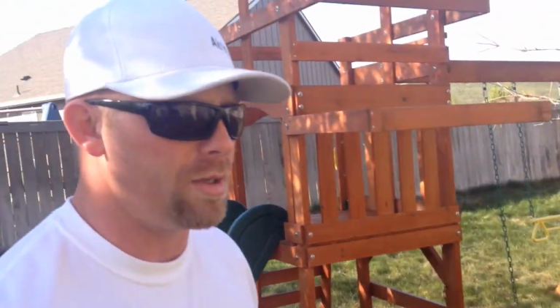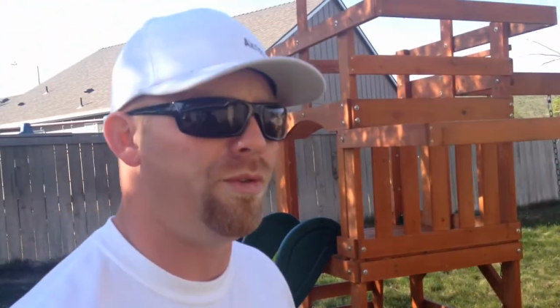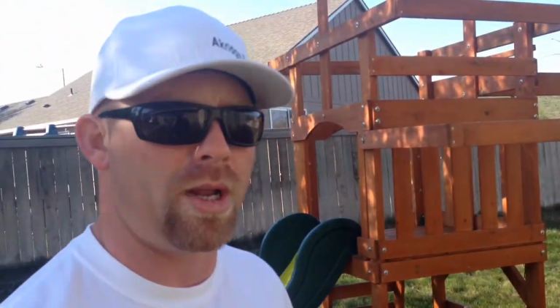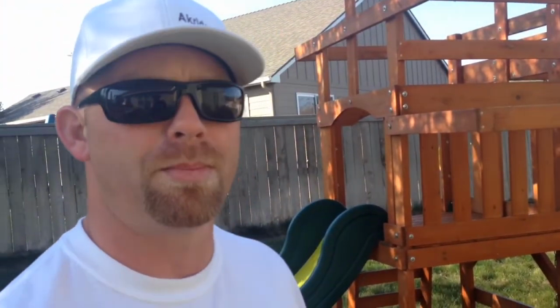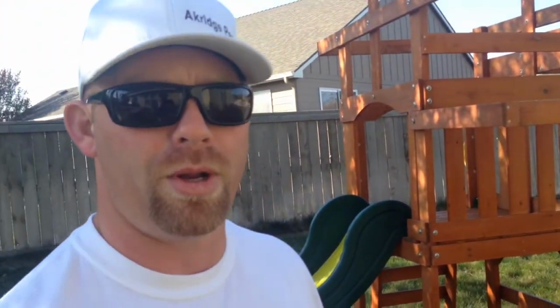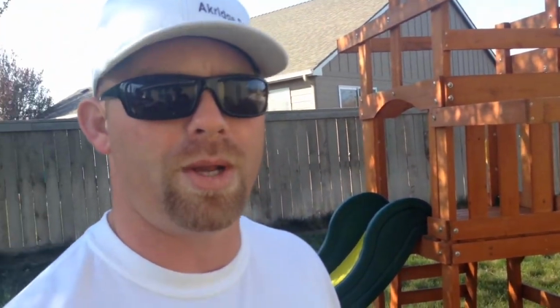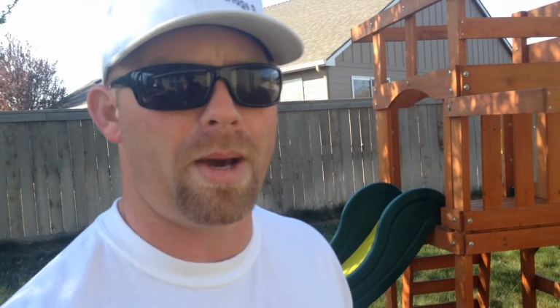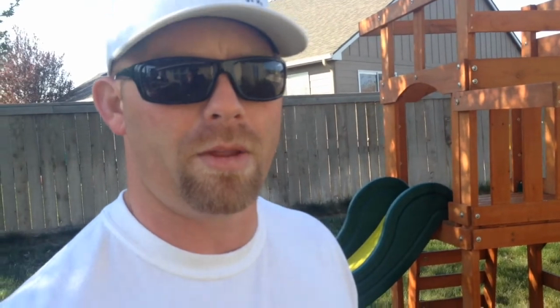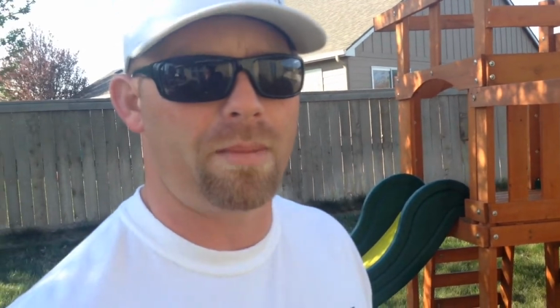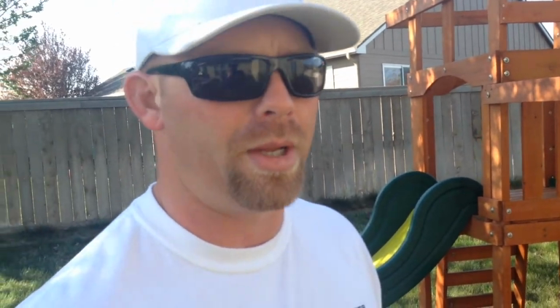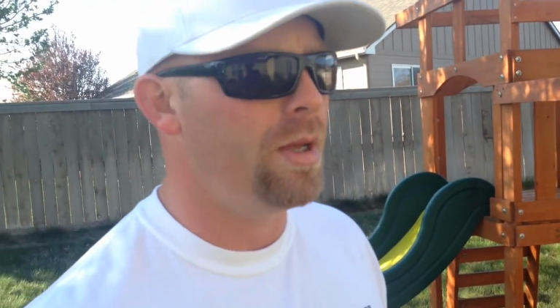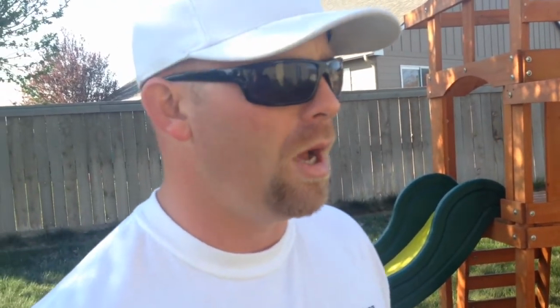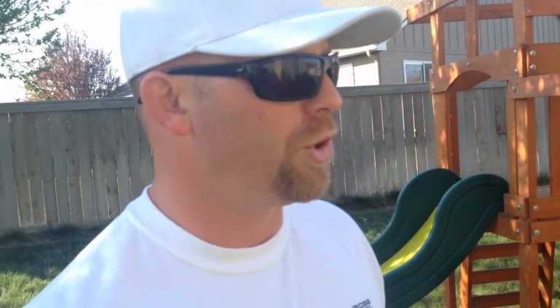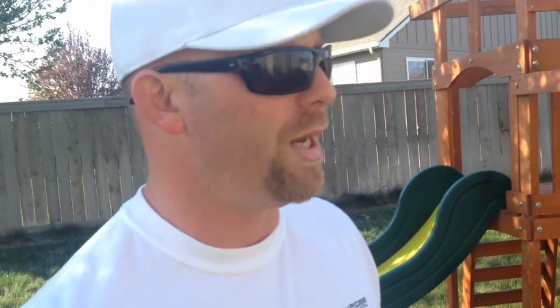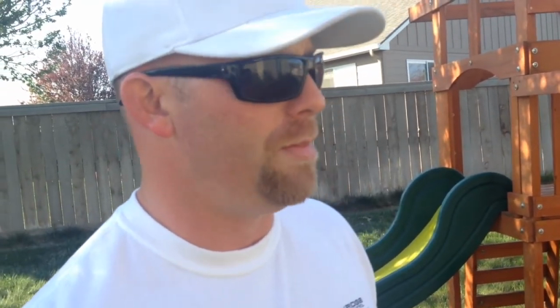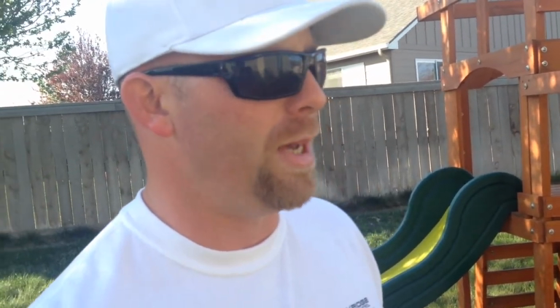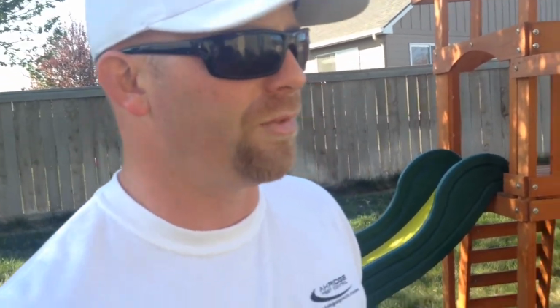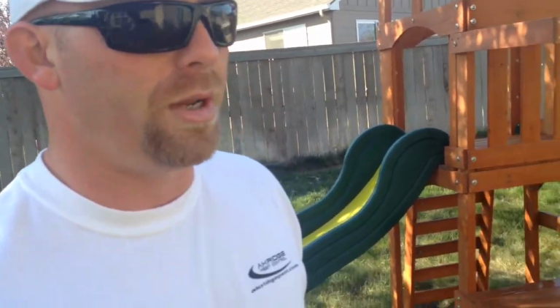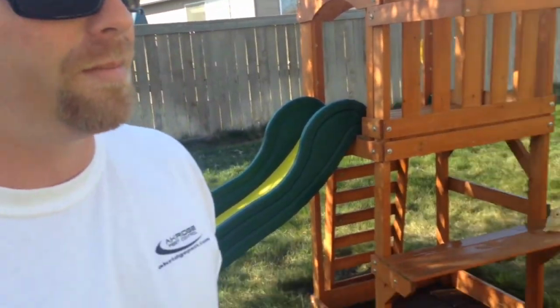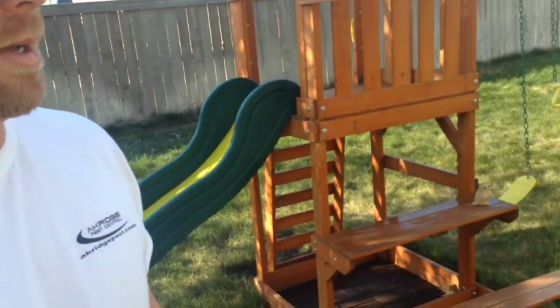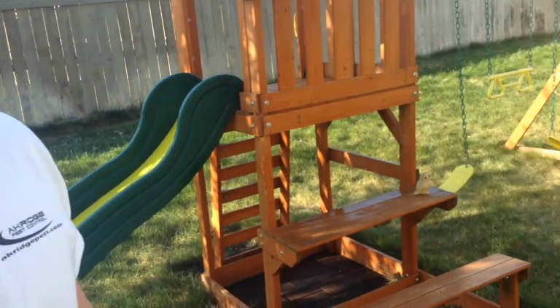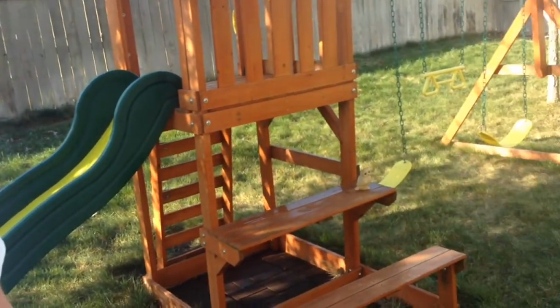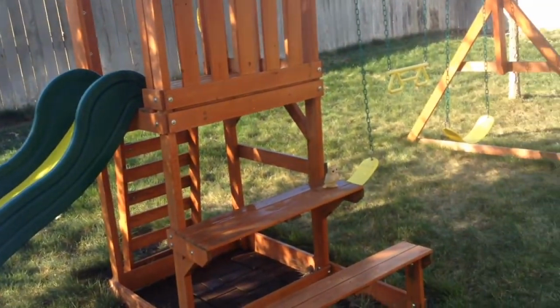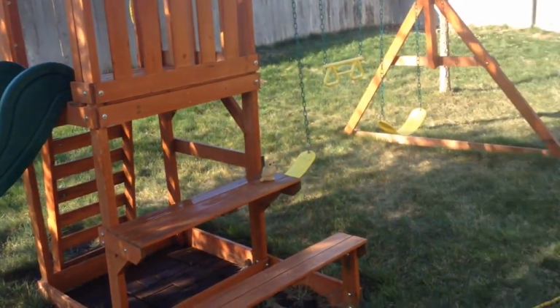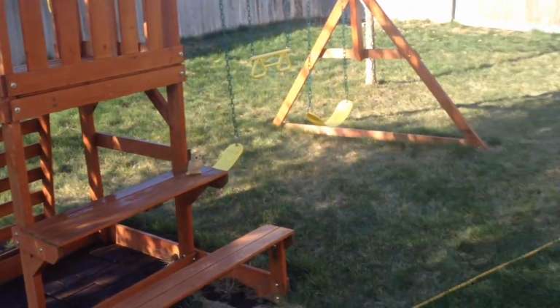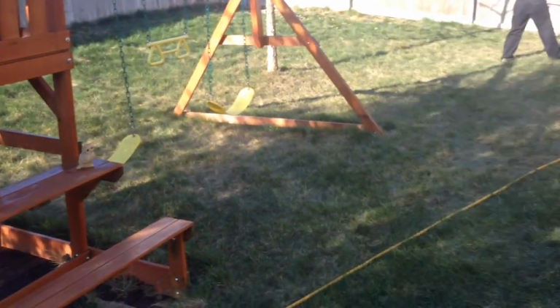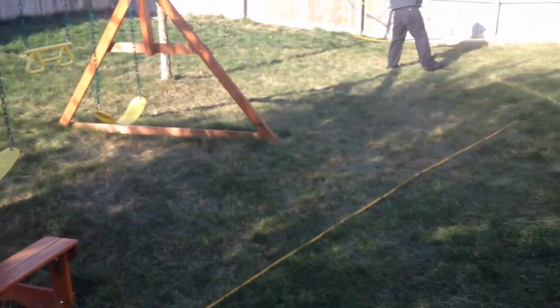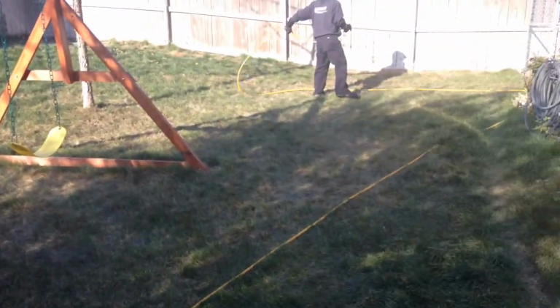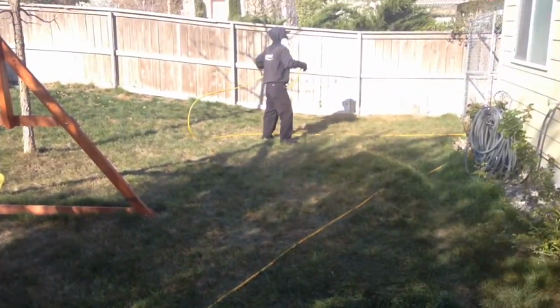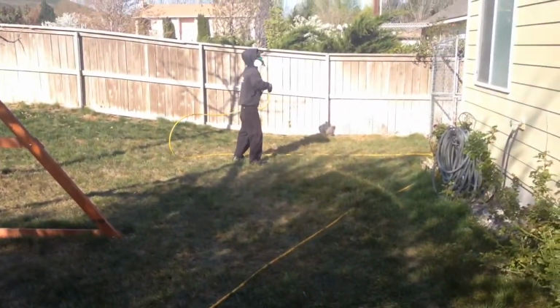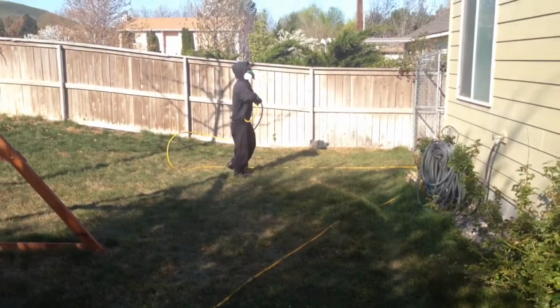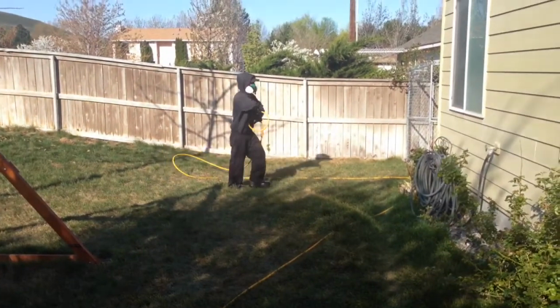We do quarterly pest control, so four times per year we come out on the property, treat it, and keep it pest free. It's all guaranteed work, and we'll re-treat any issues for free for you.